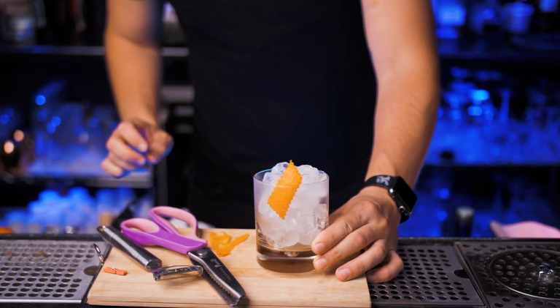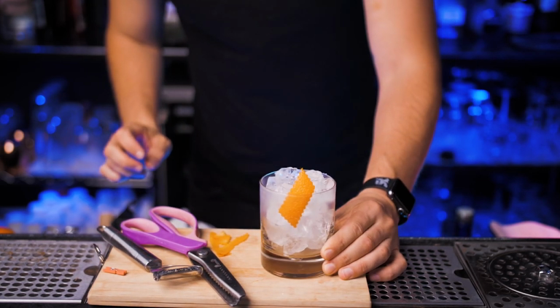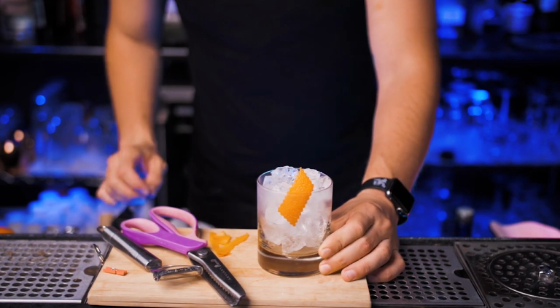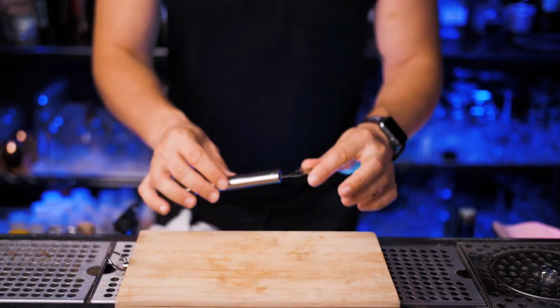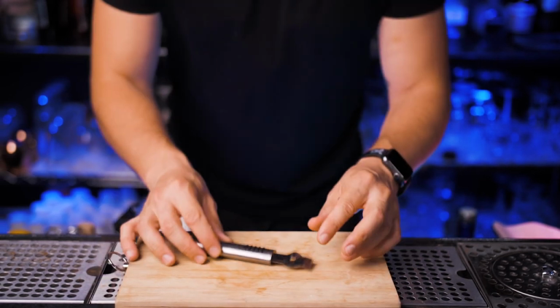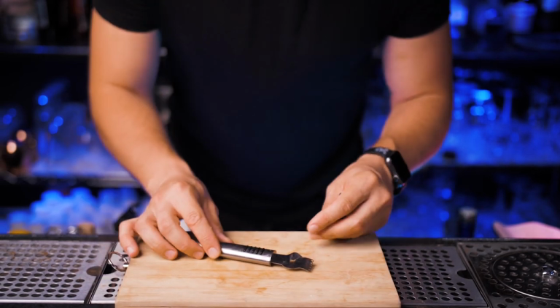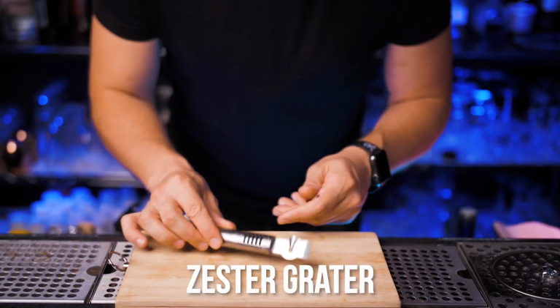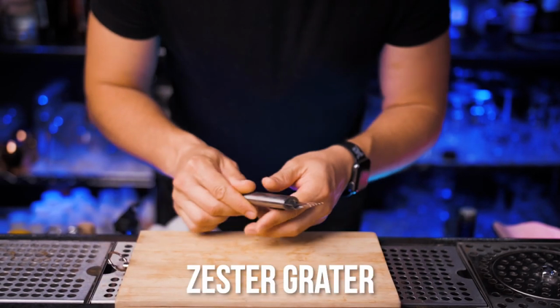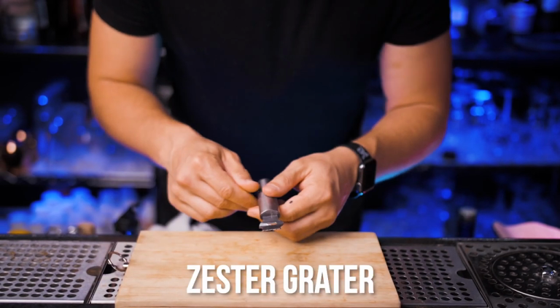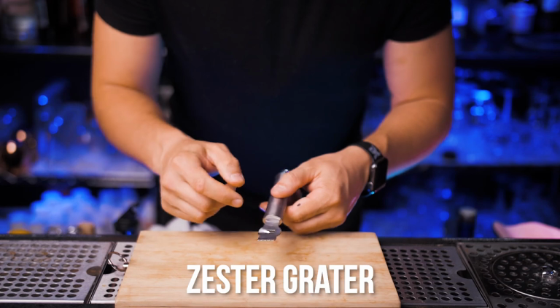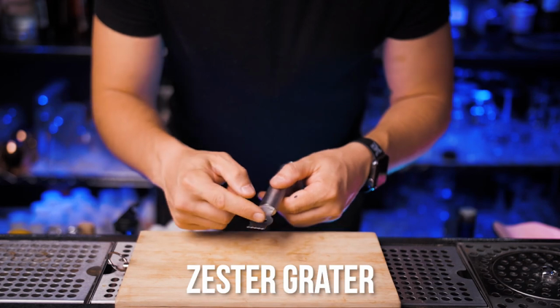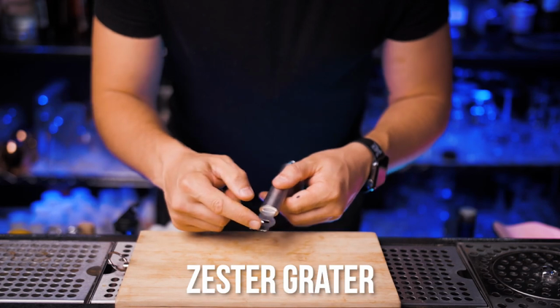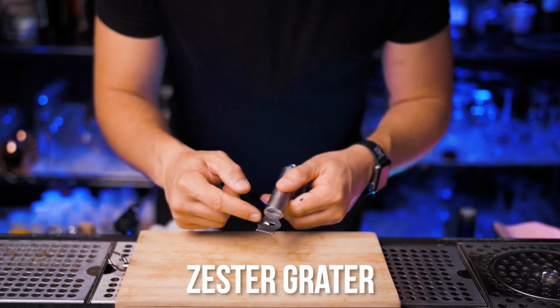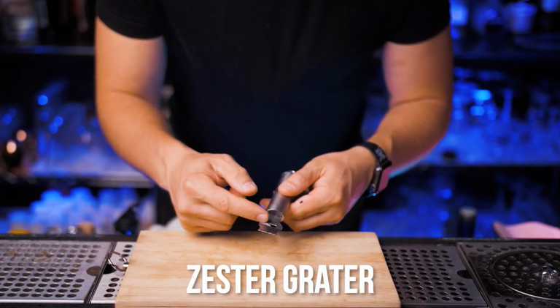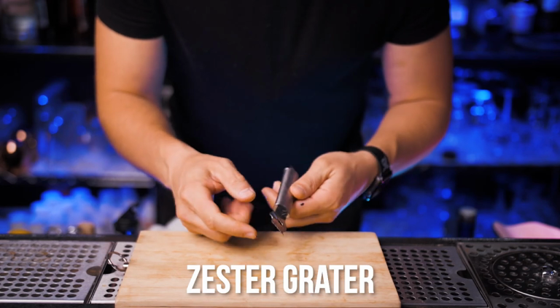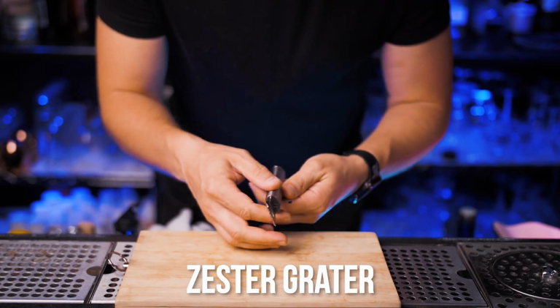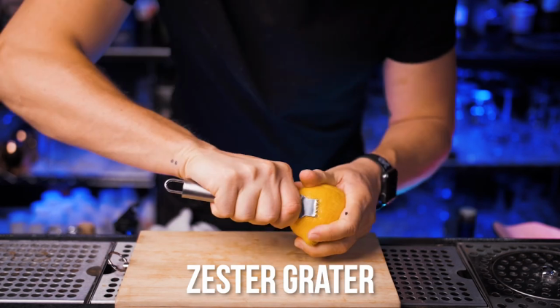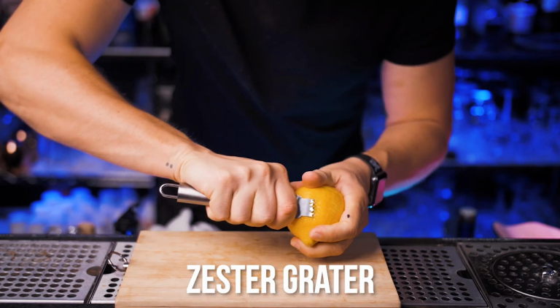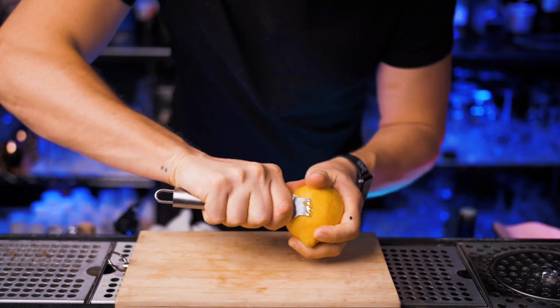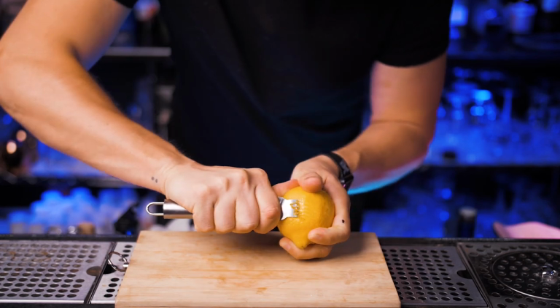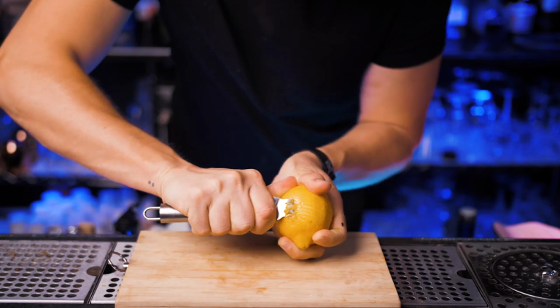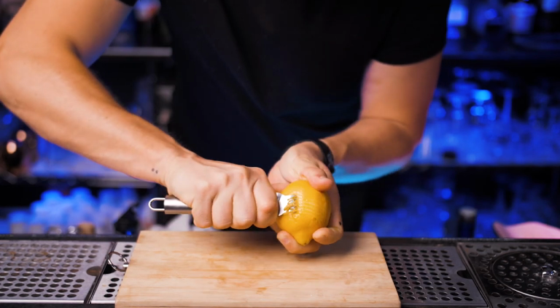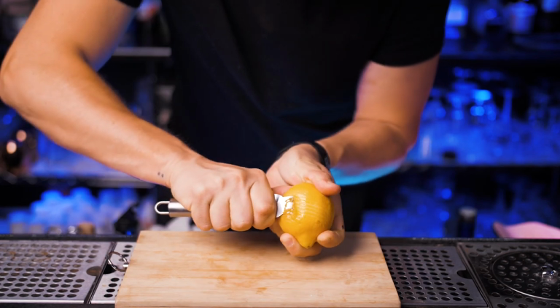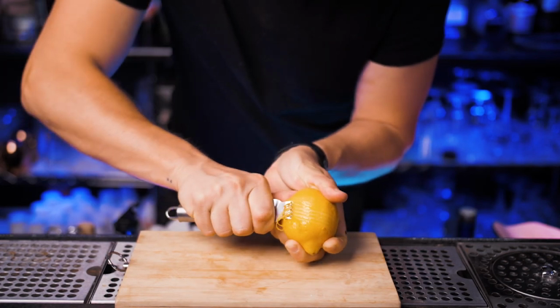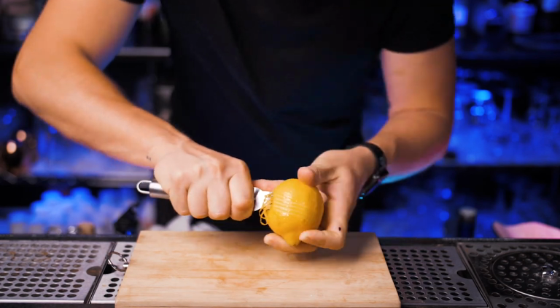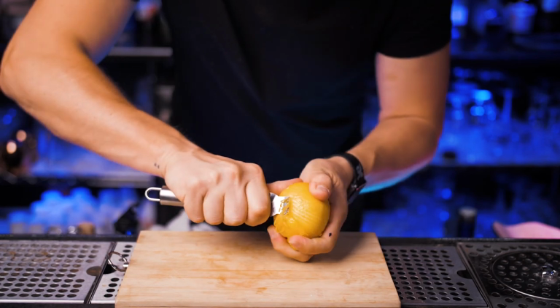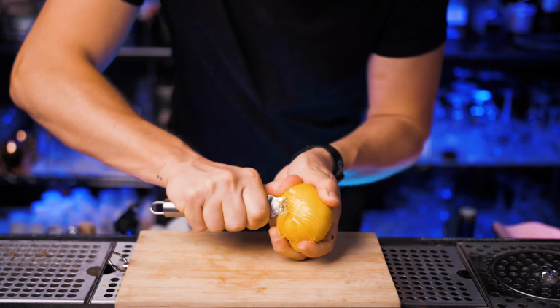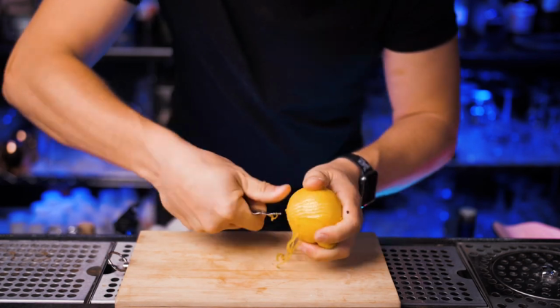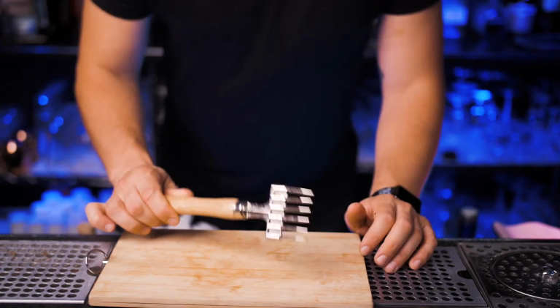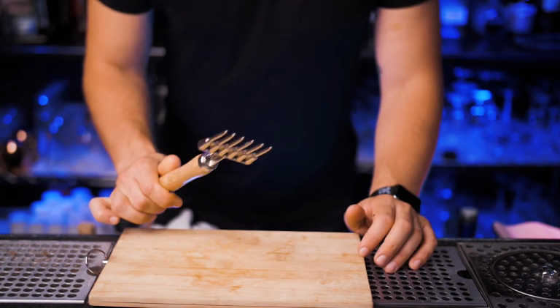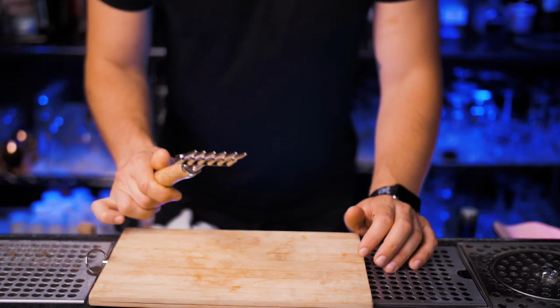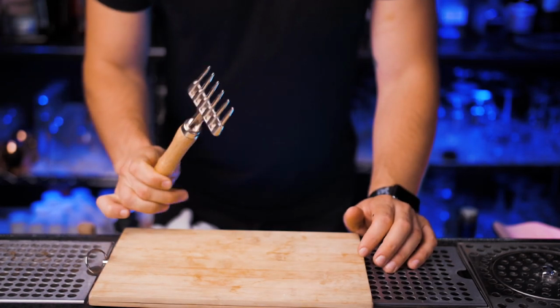Next you need to have a citrus zester. It's super useful when you need to garnish dessert cocktails.